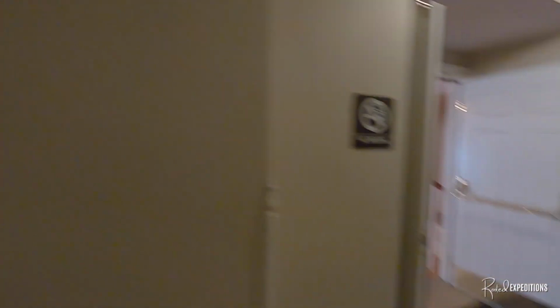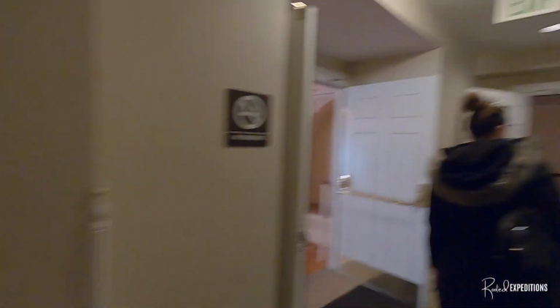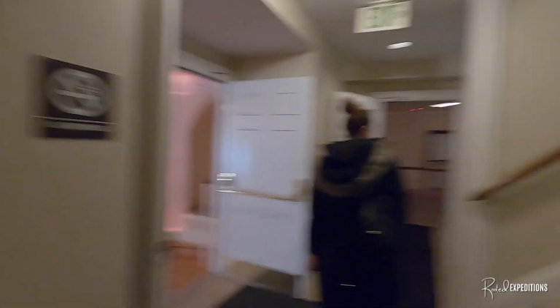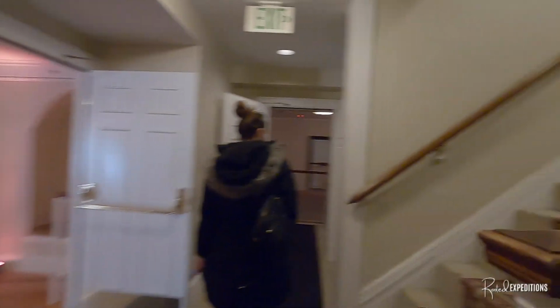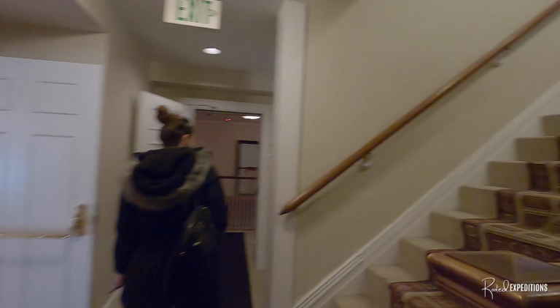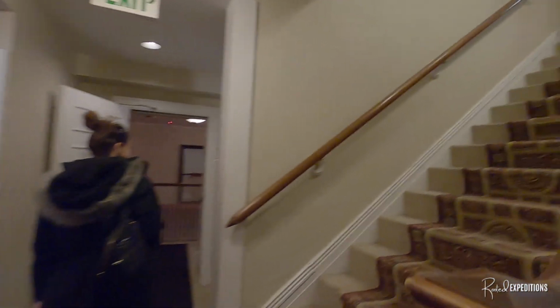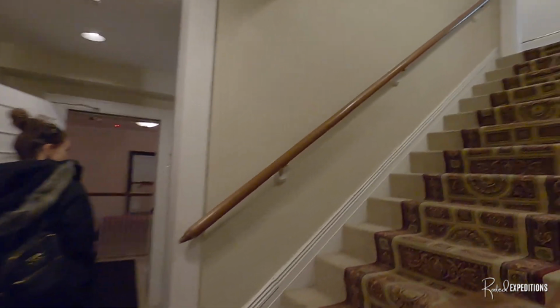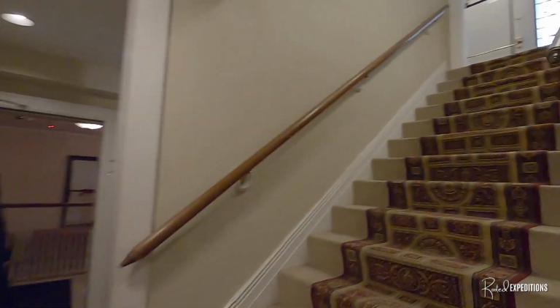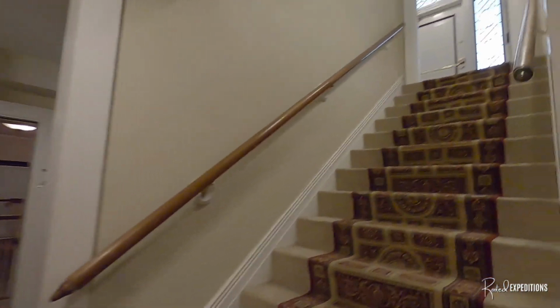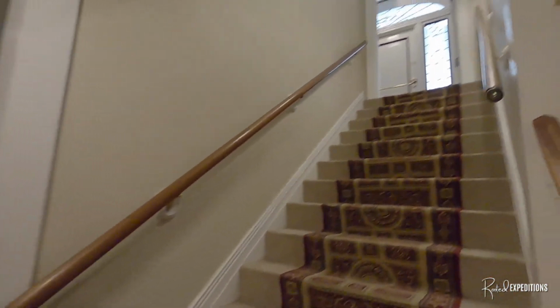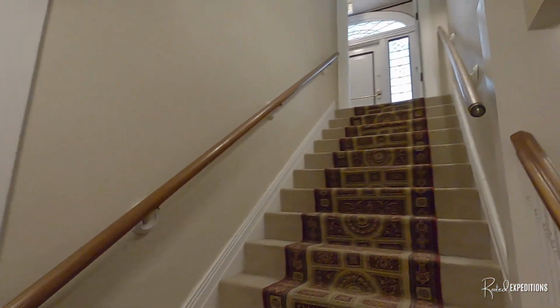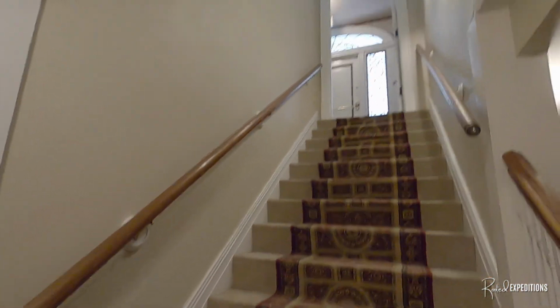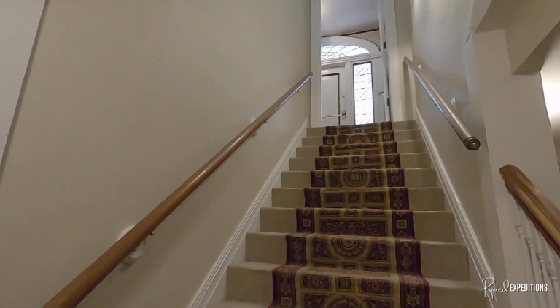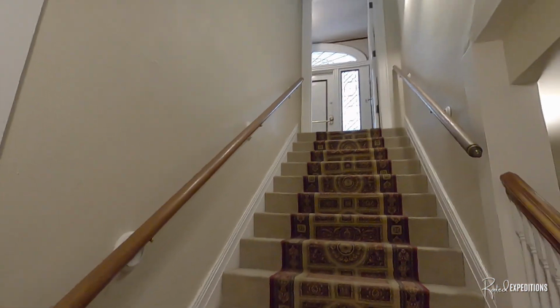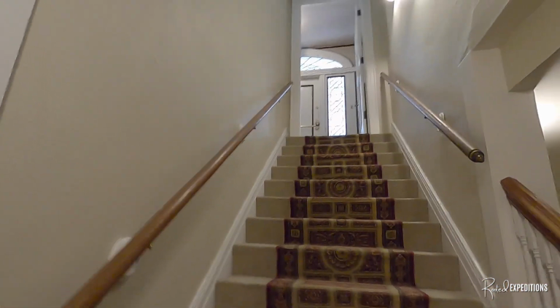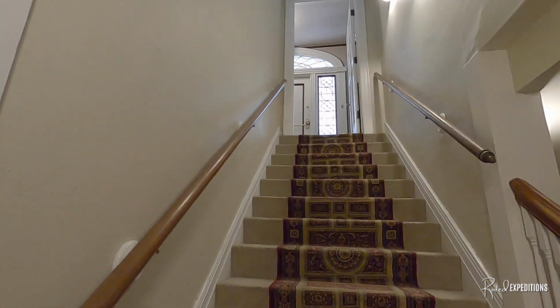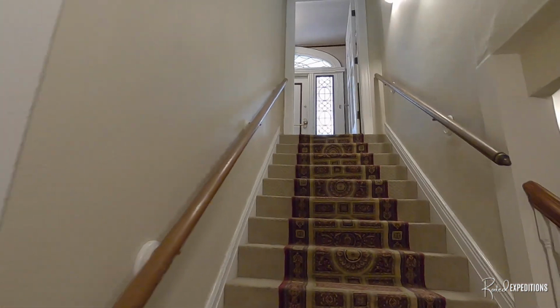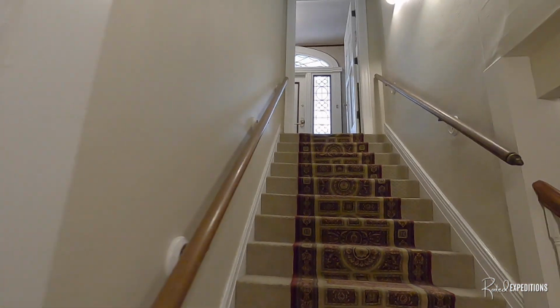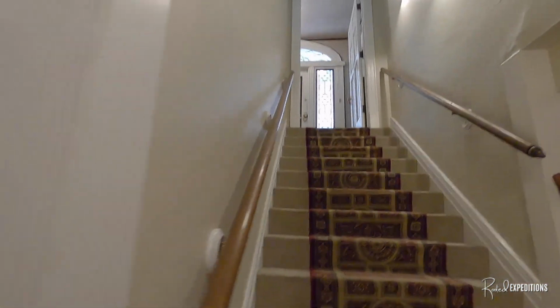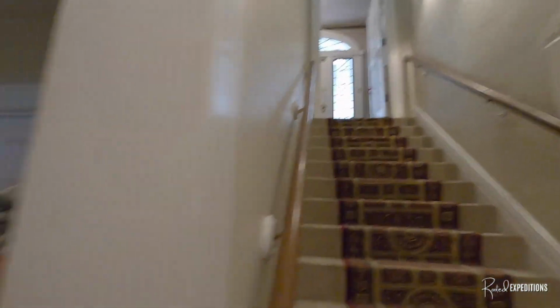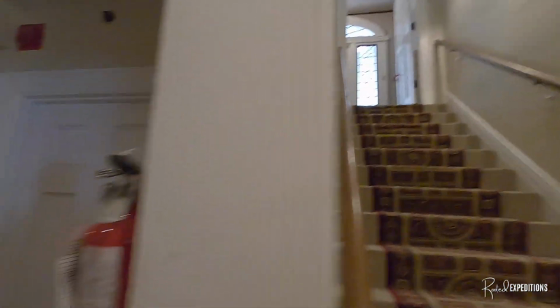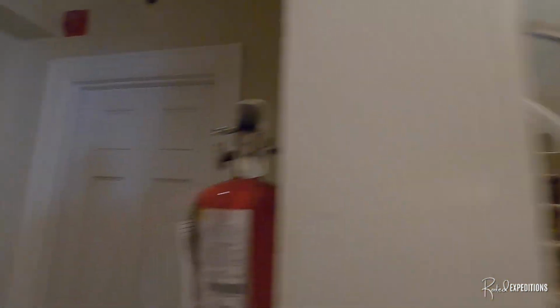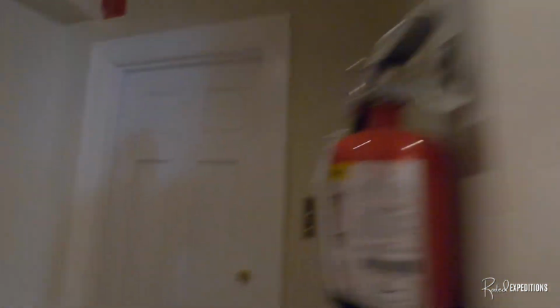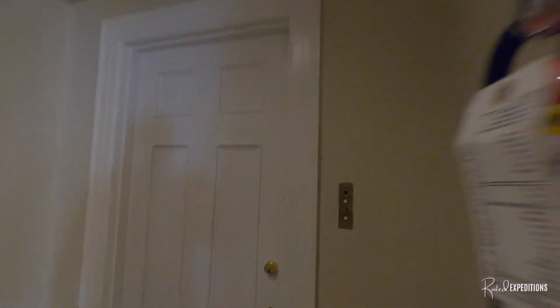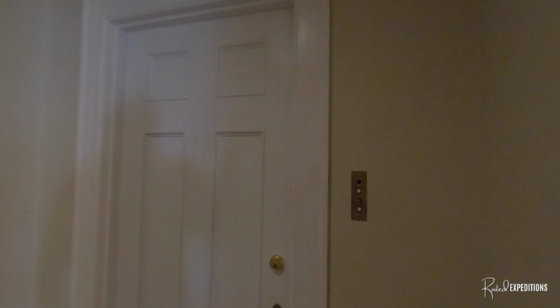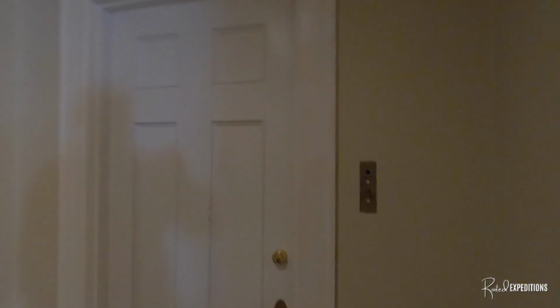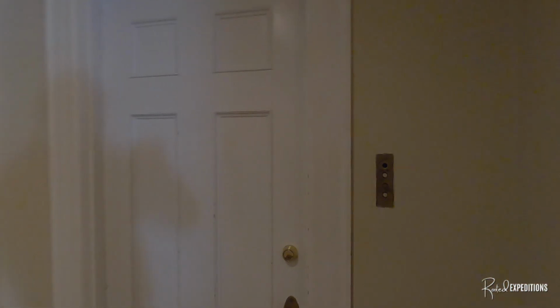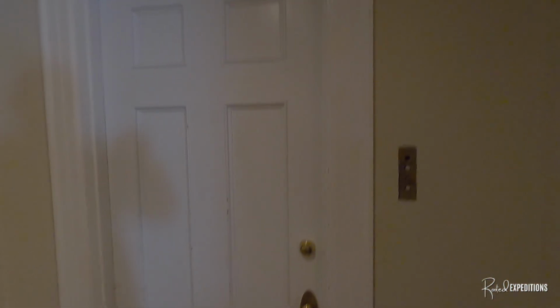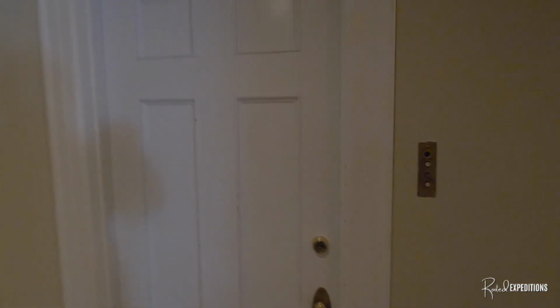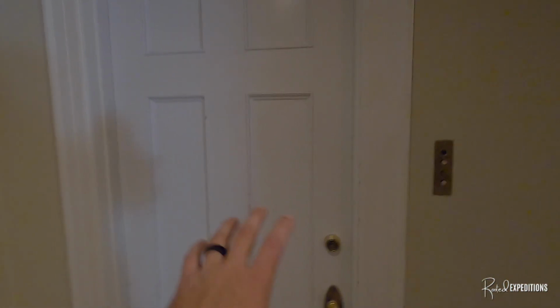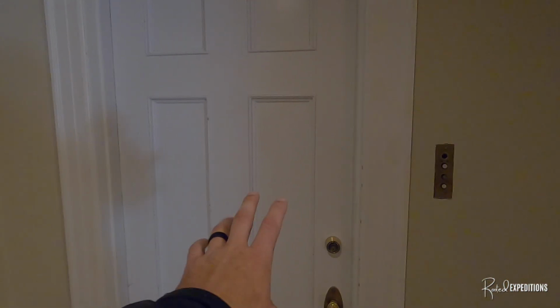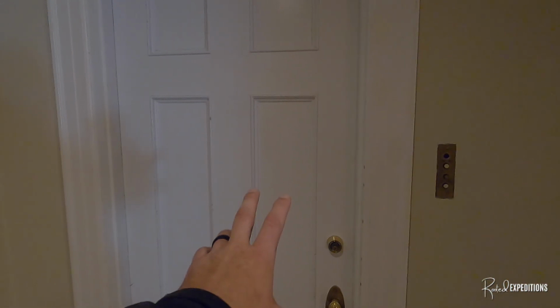Here are the stairs. This is the elevator.